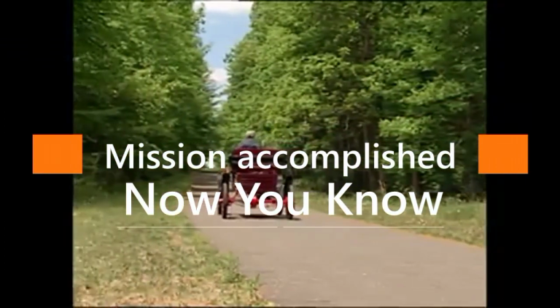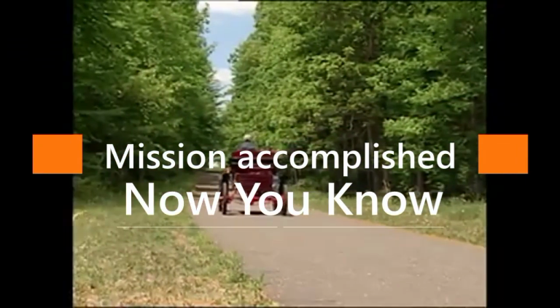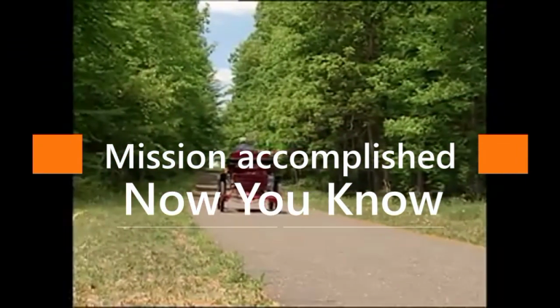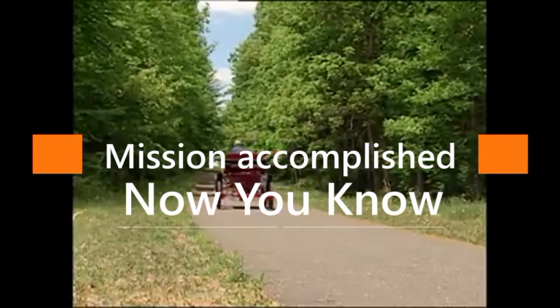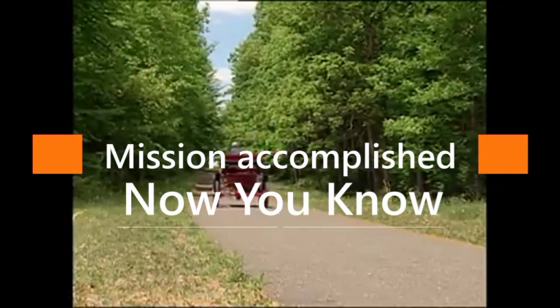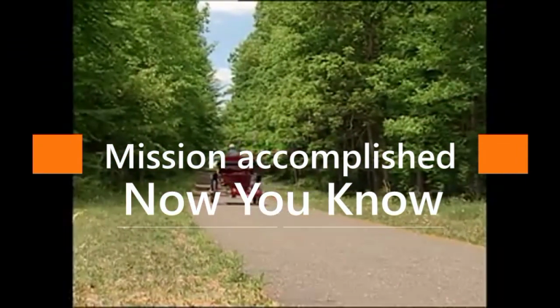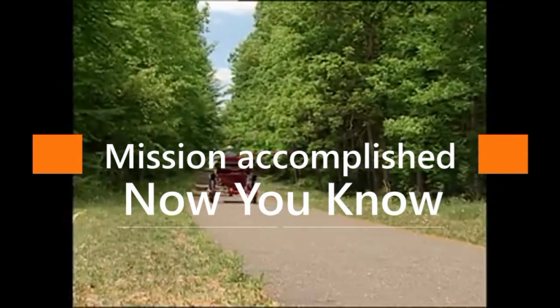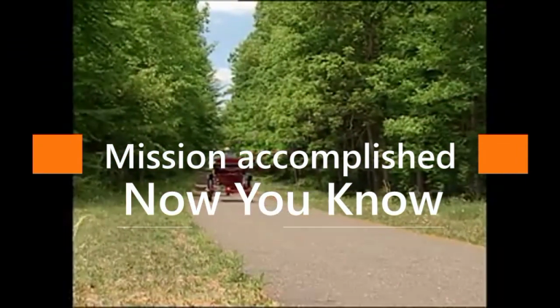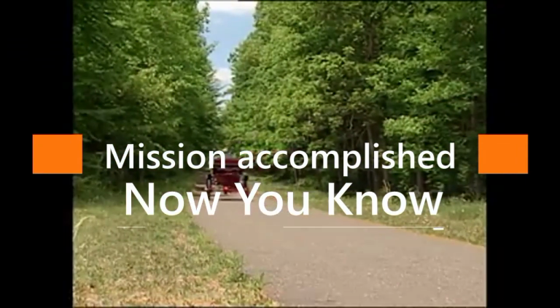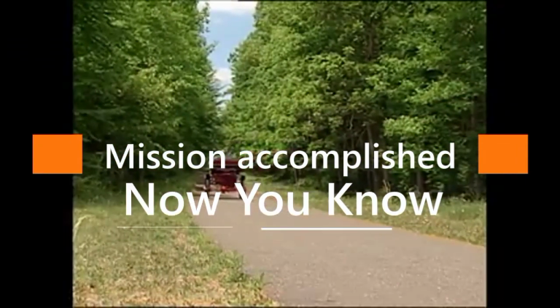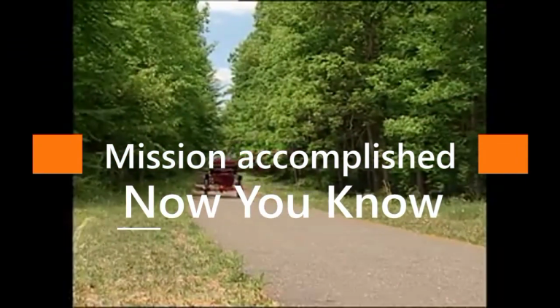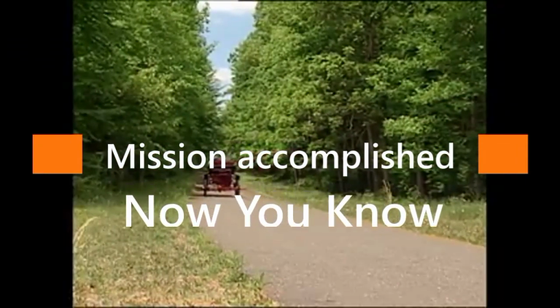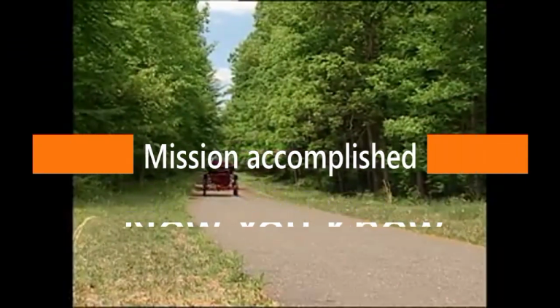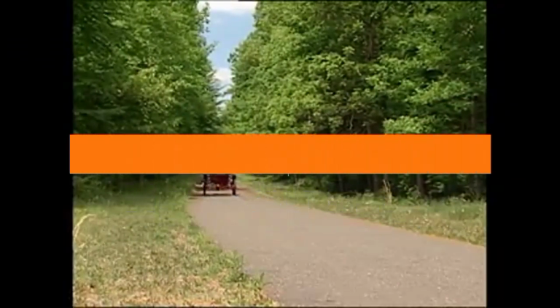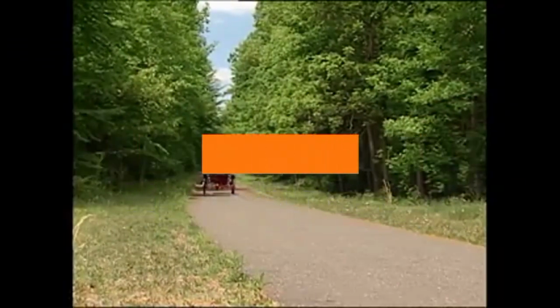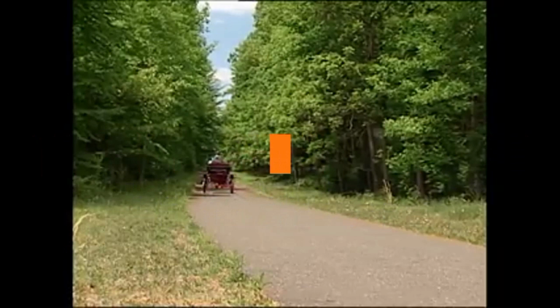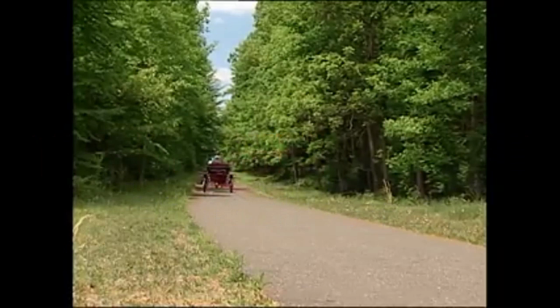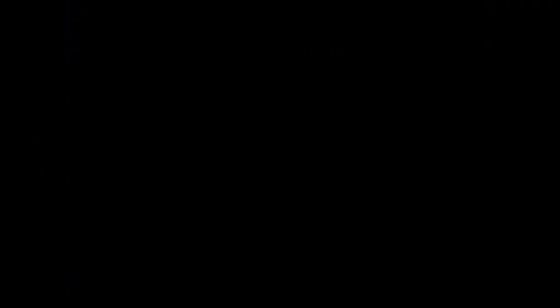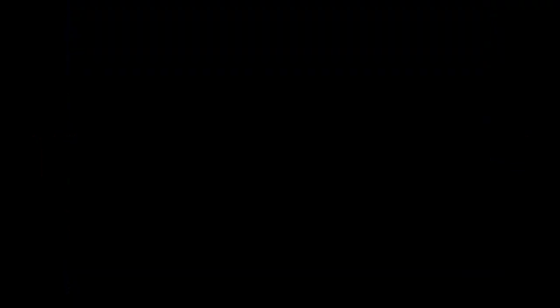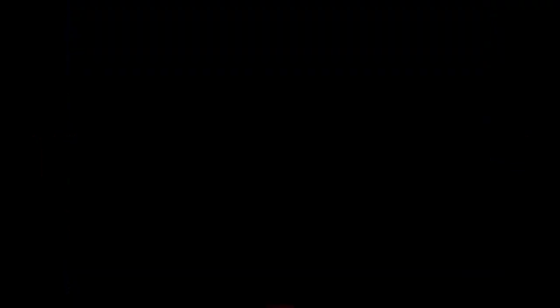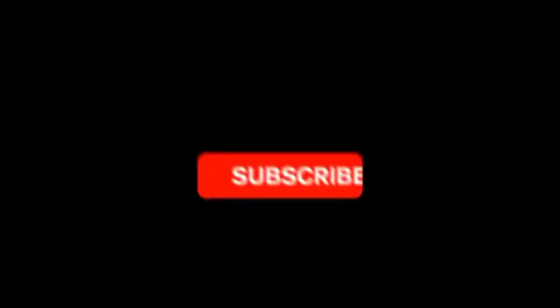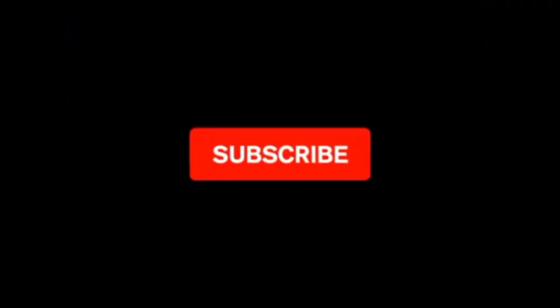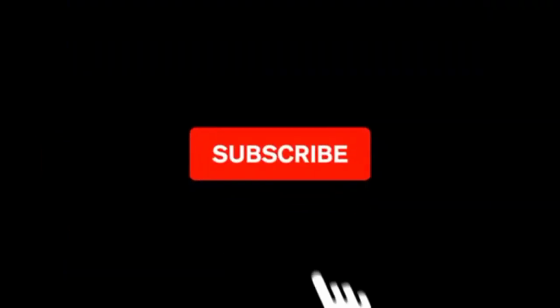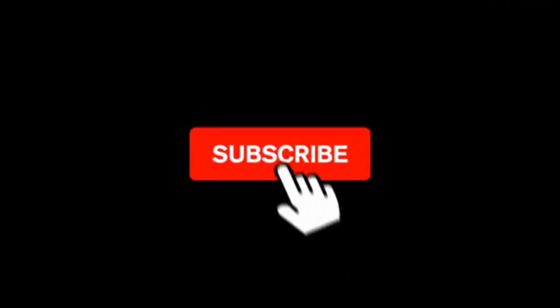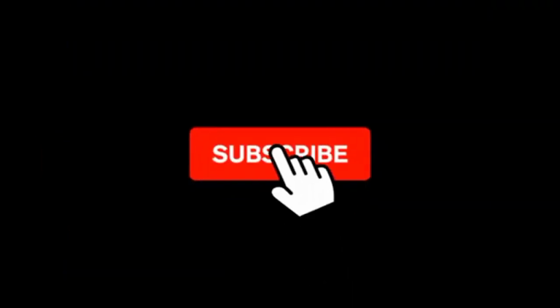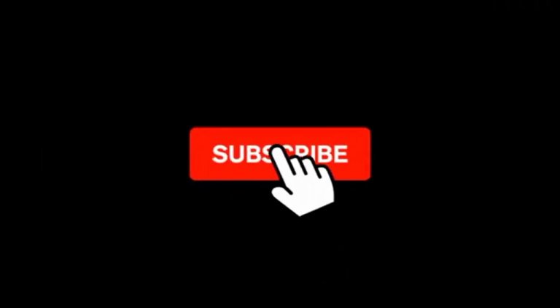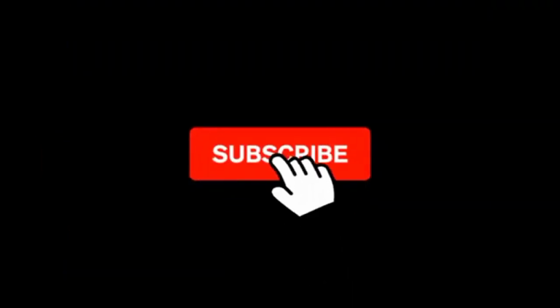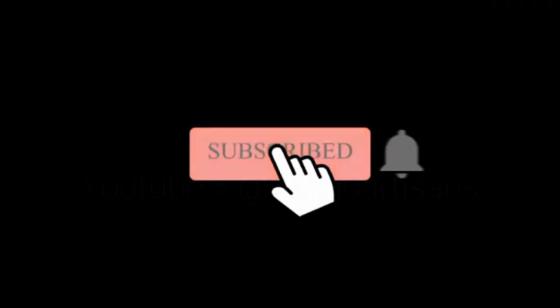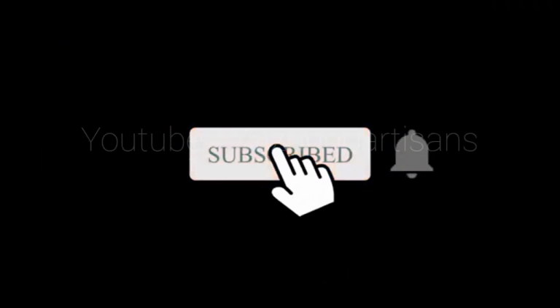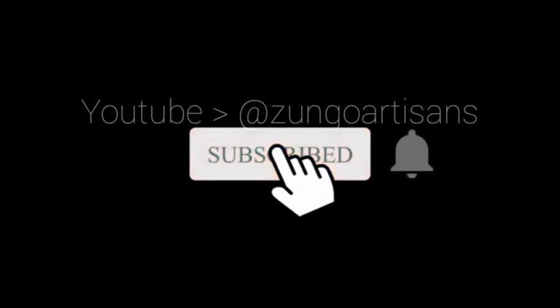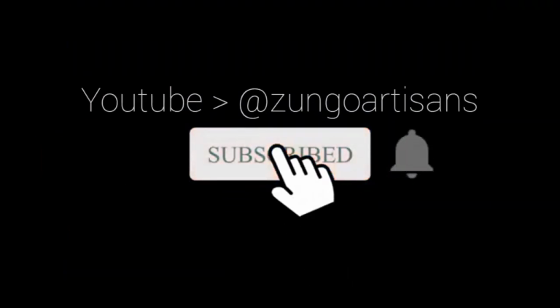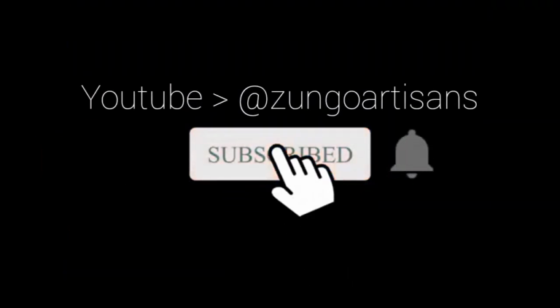Thank you for watching. And once again, don't forget to subscribe to our channel. Until next time.